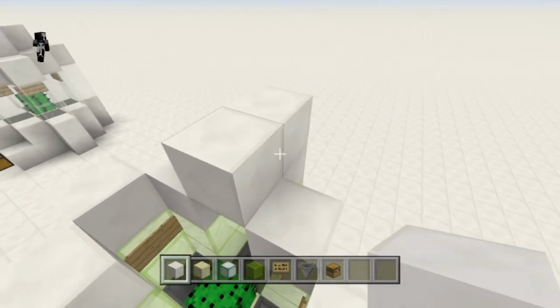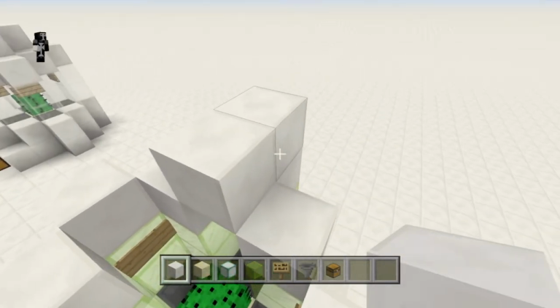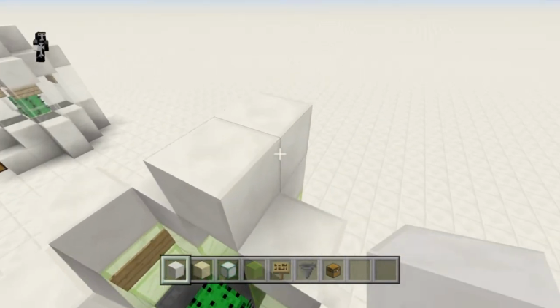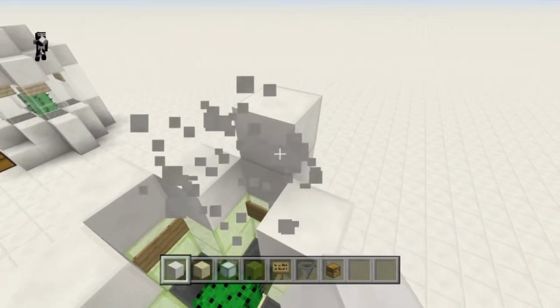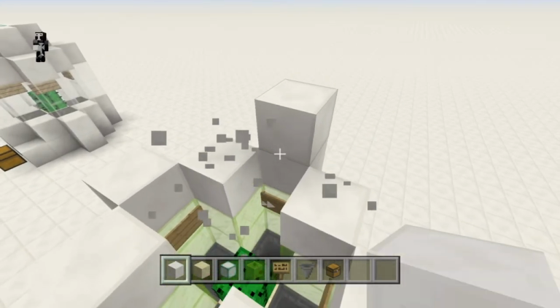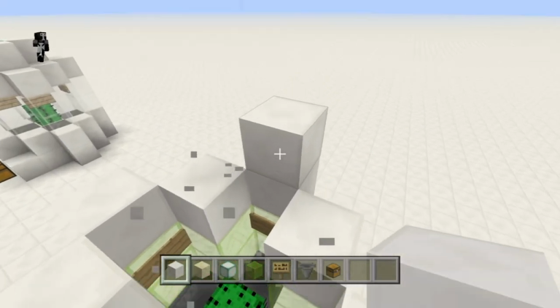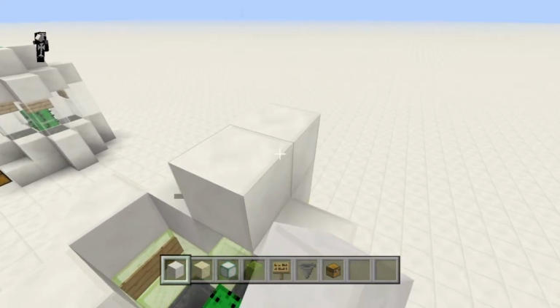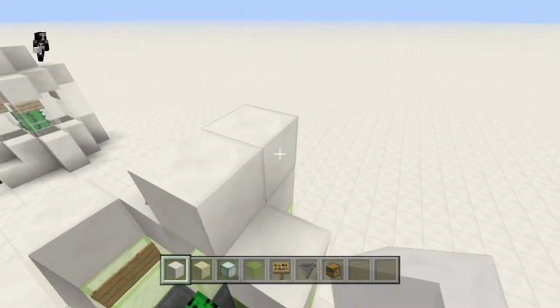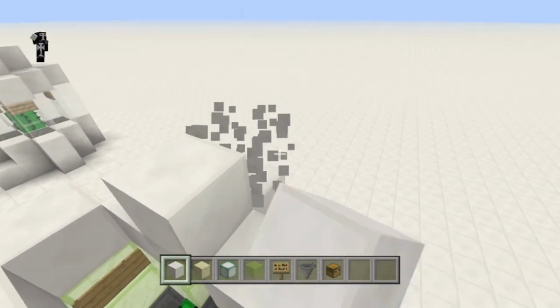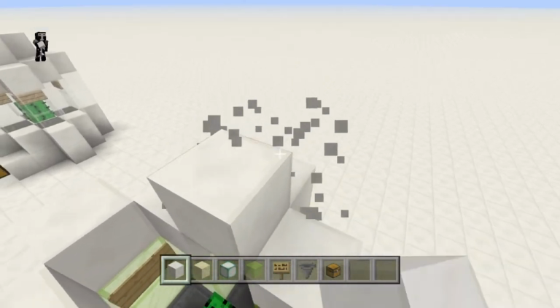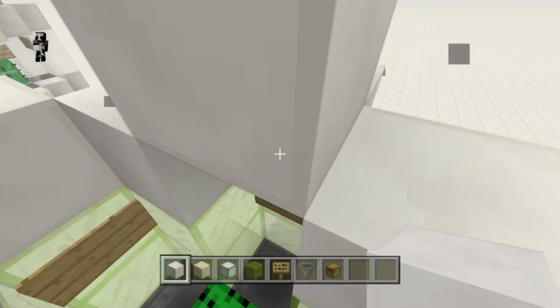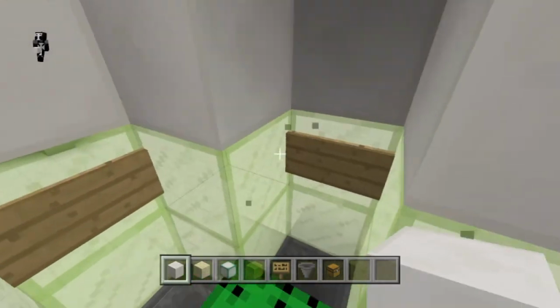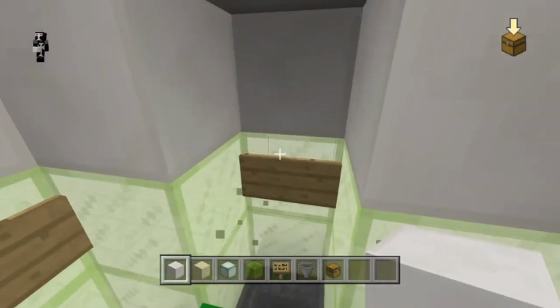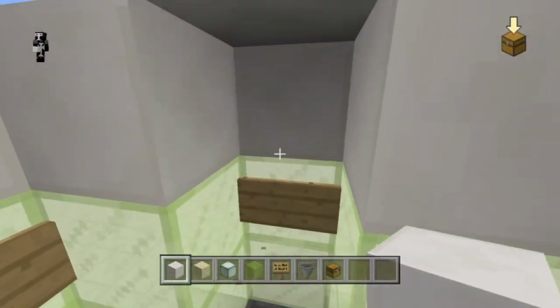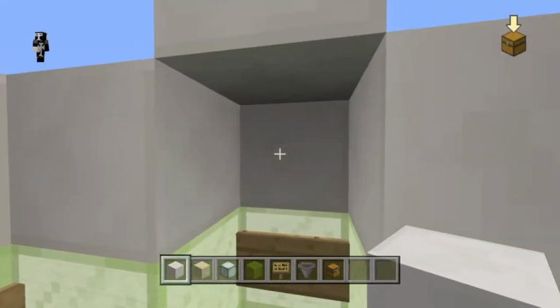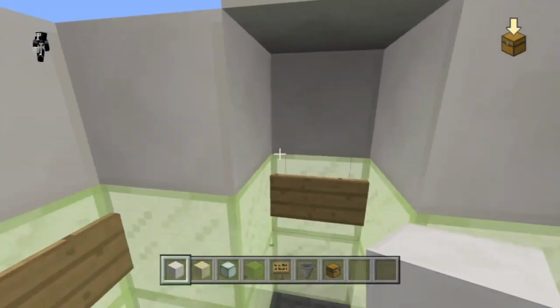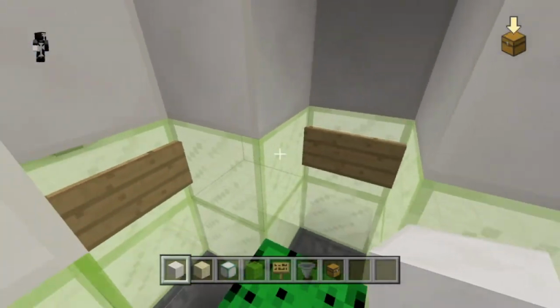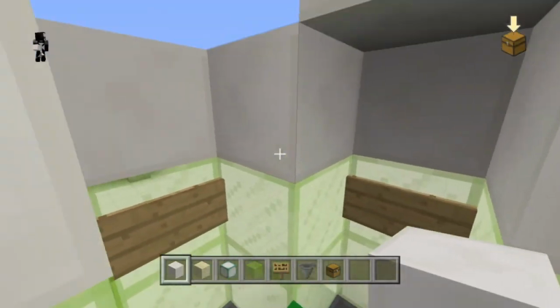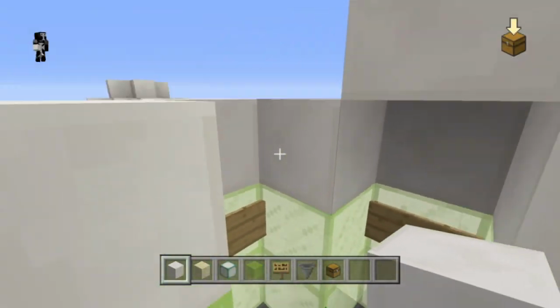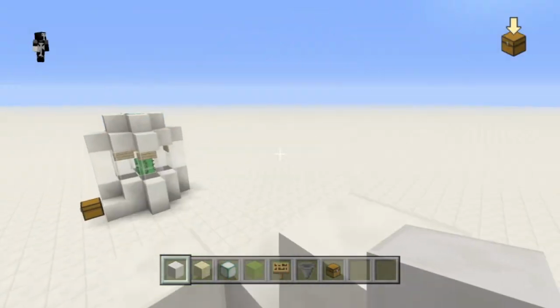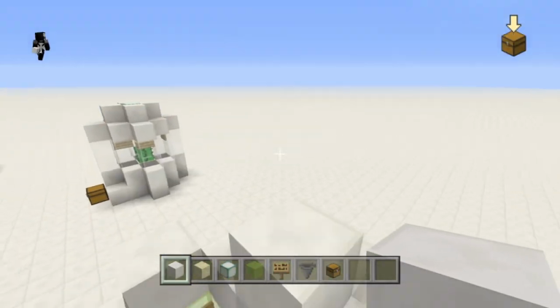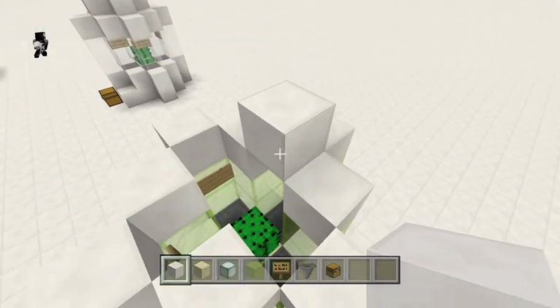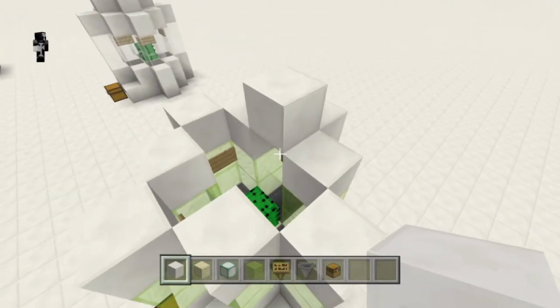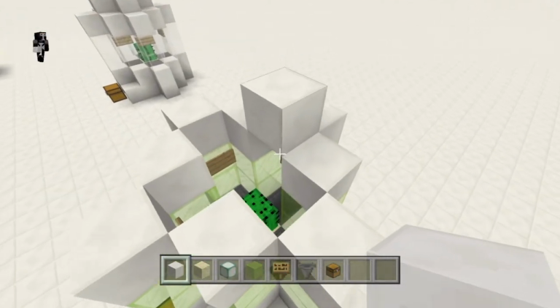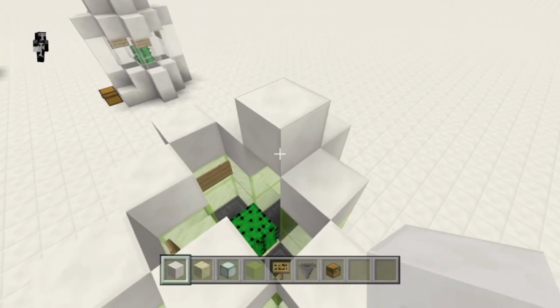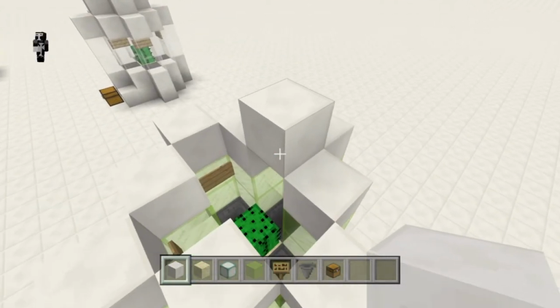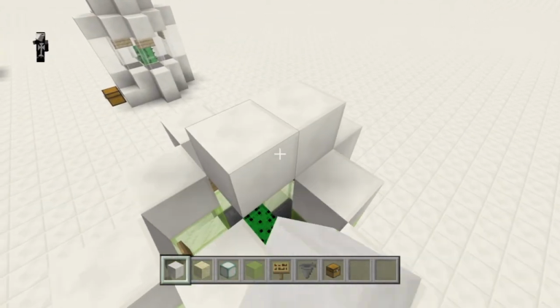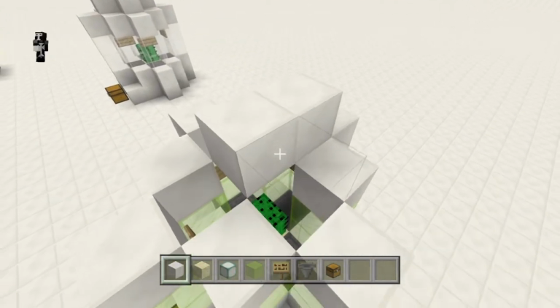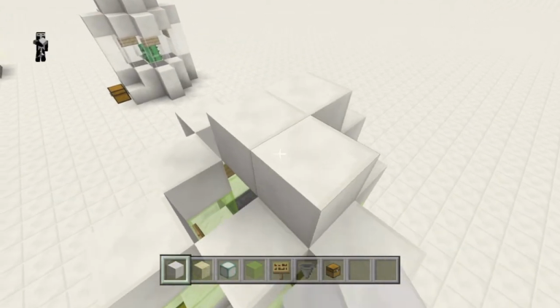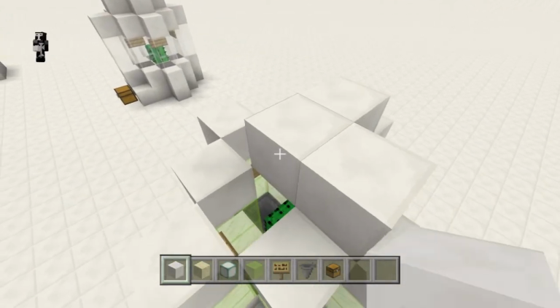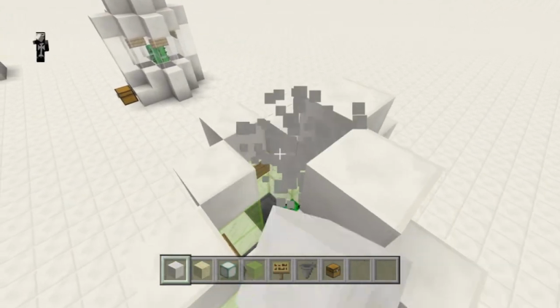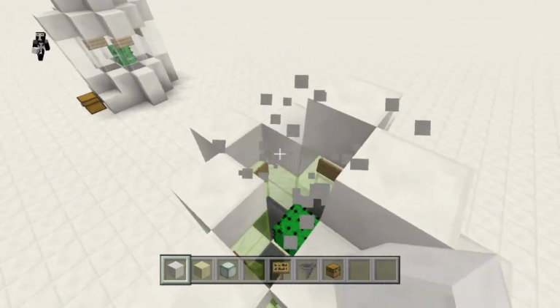Then just make a roof for it, just so you don't get unlucky and have any cactus go flying out the top, and that's pretty much the whole tutorial.